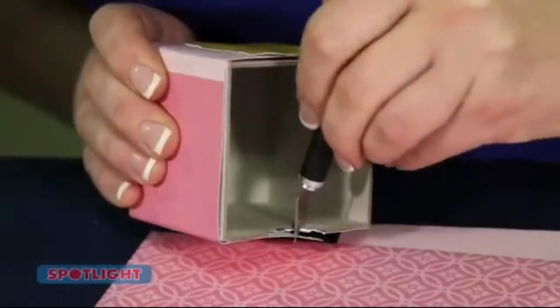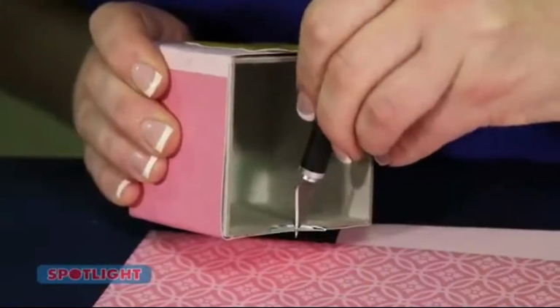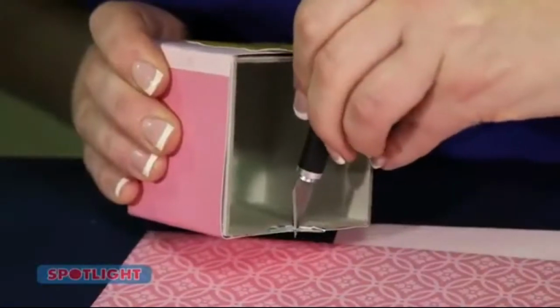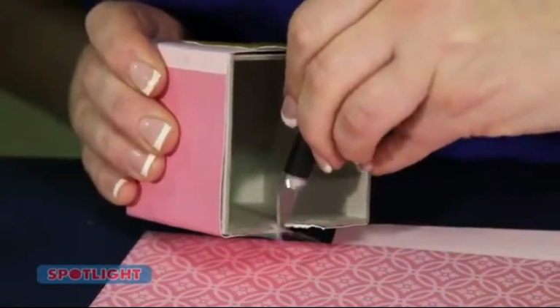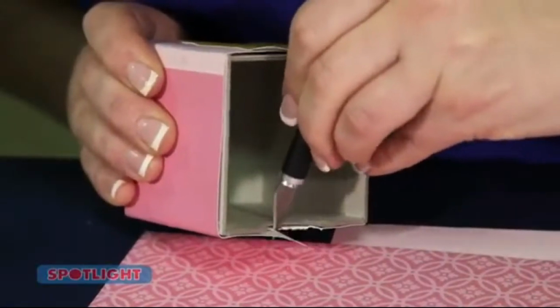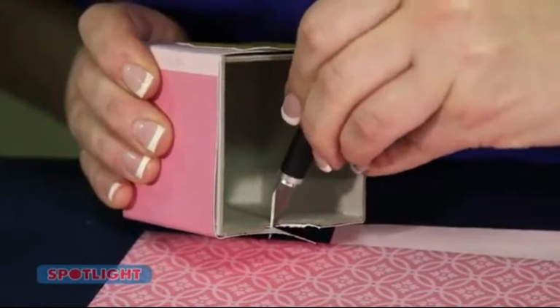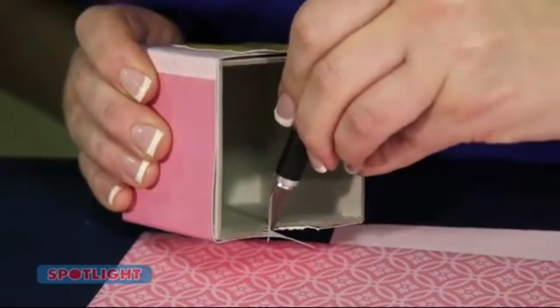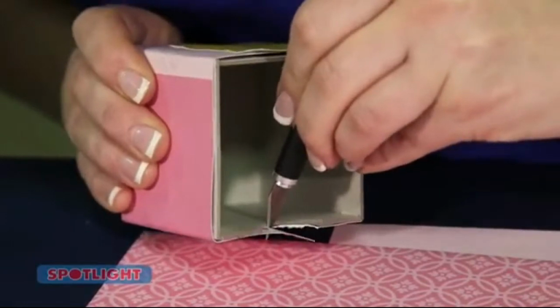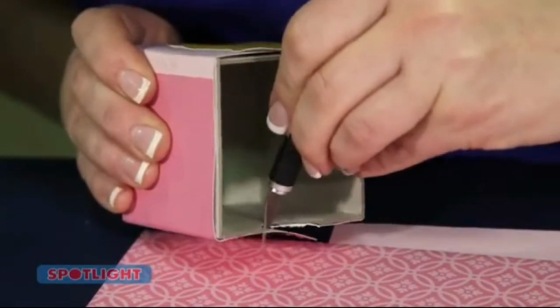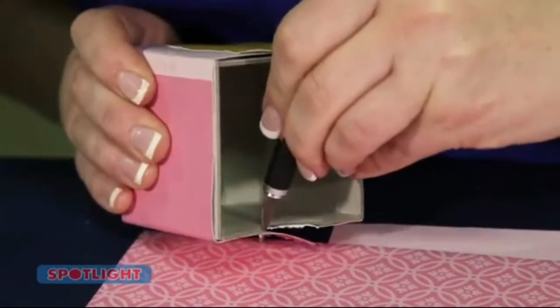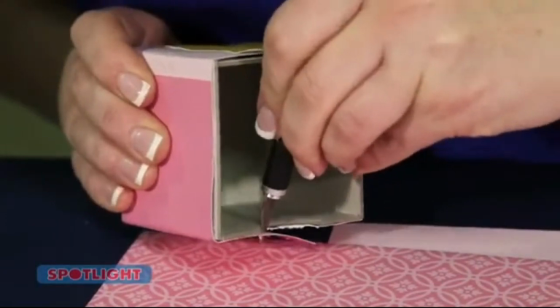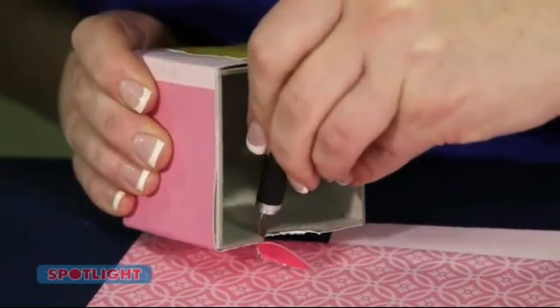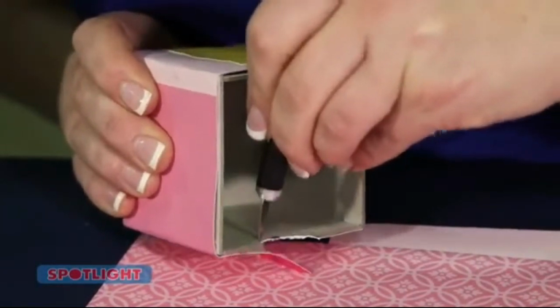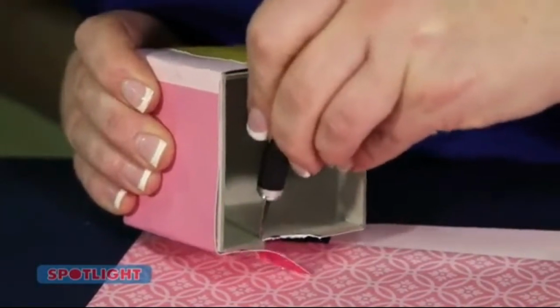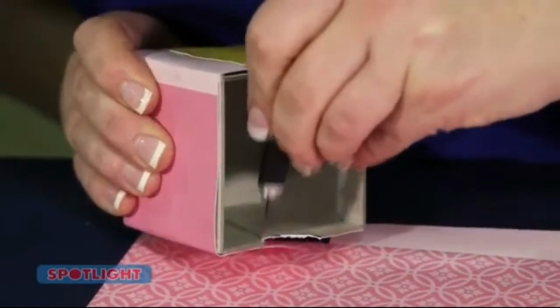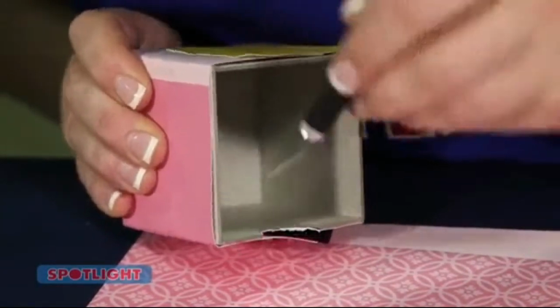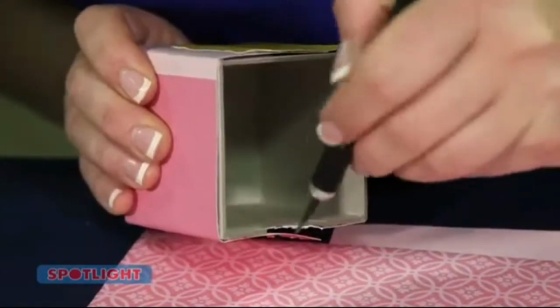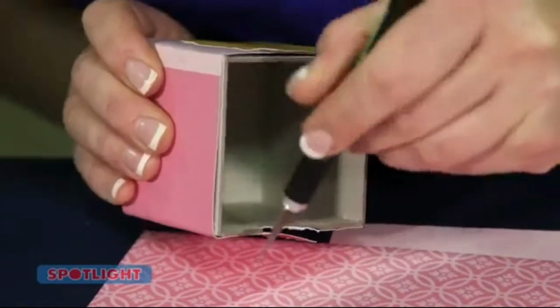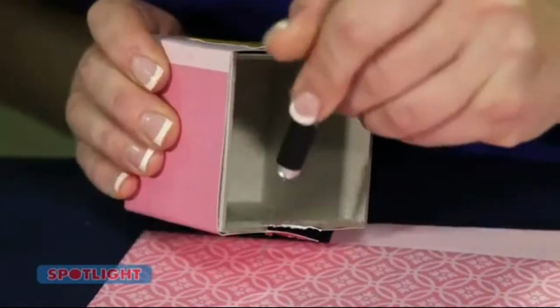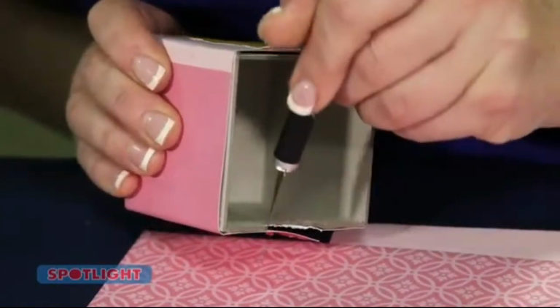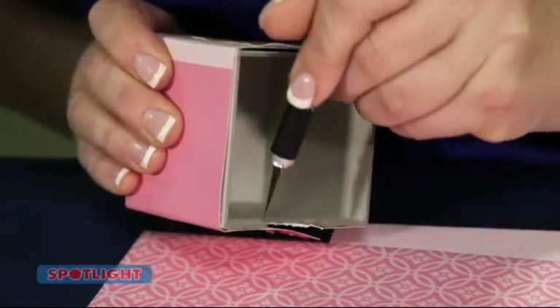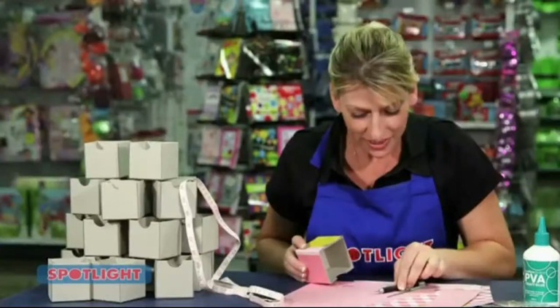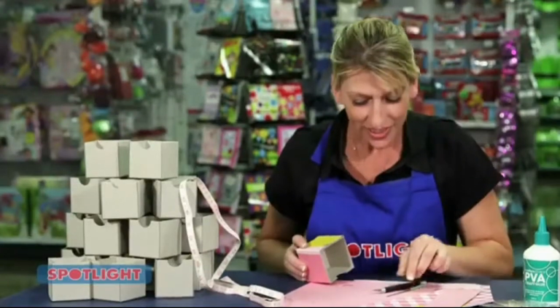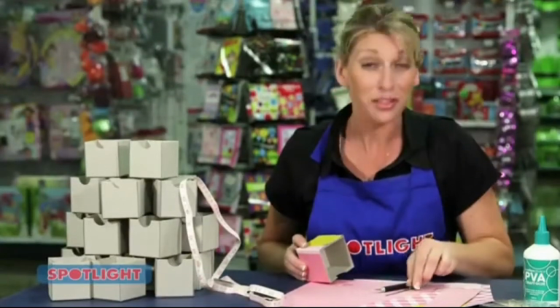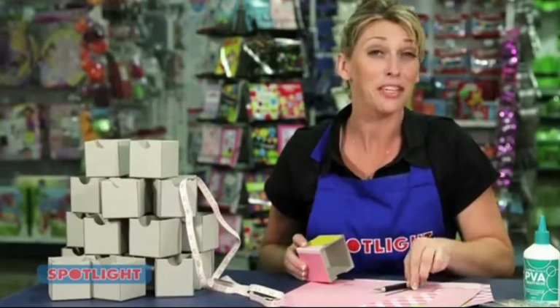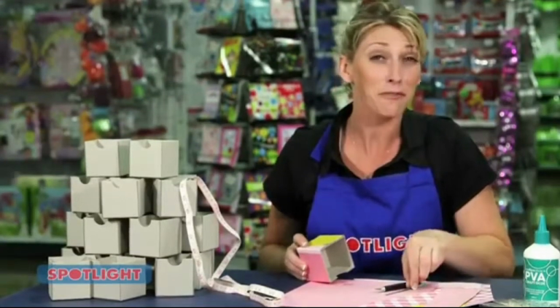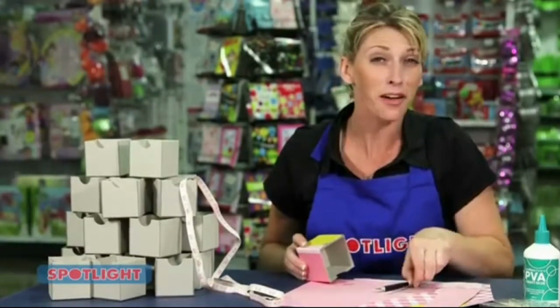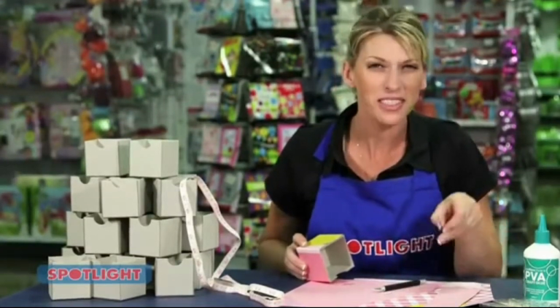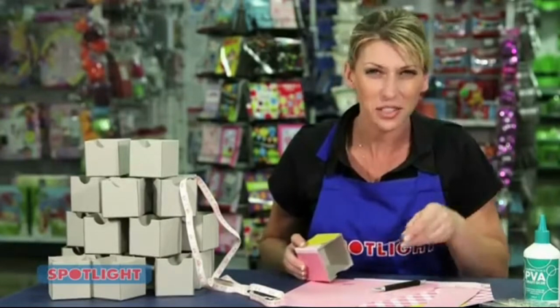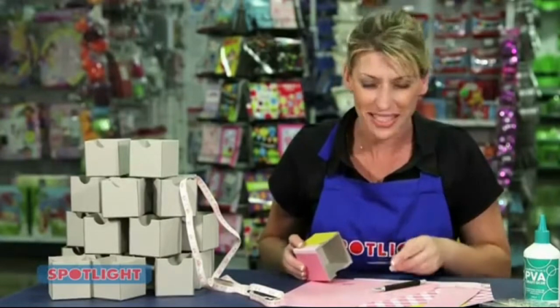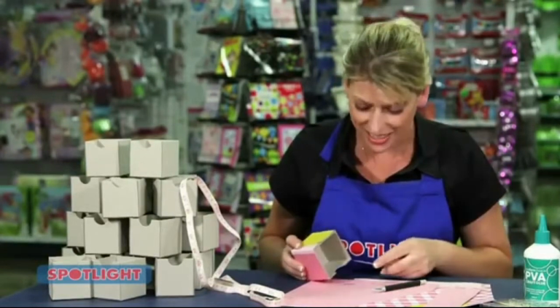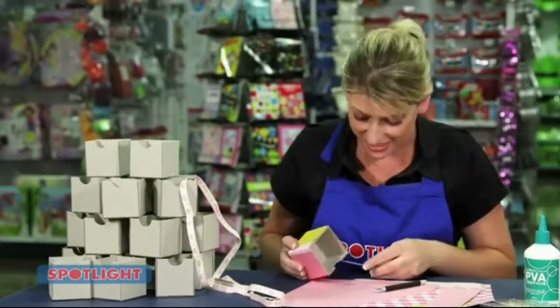Using a craft knife, carefully remove the paper around the cutout. Then using a file, distress the edges.